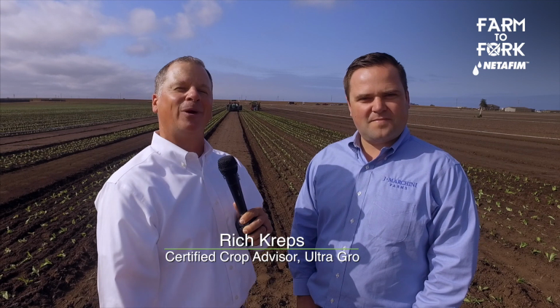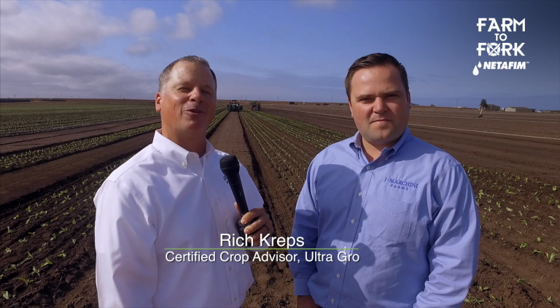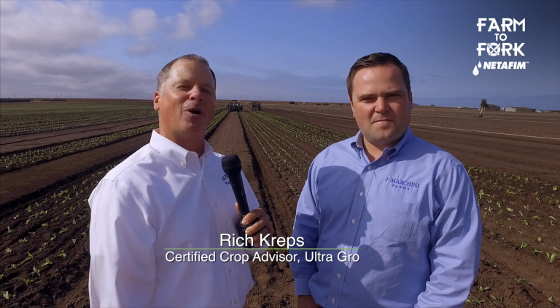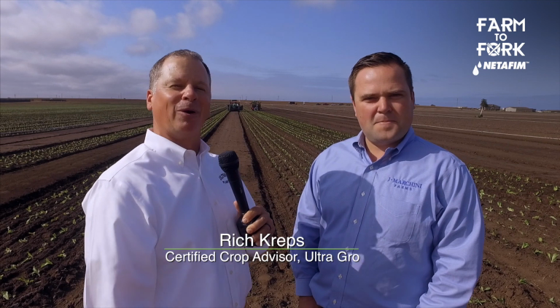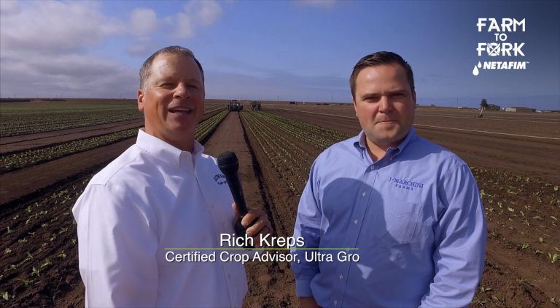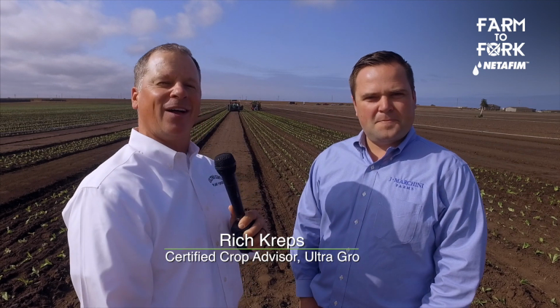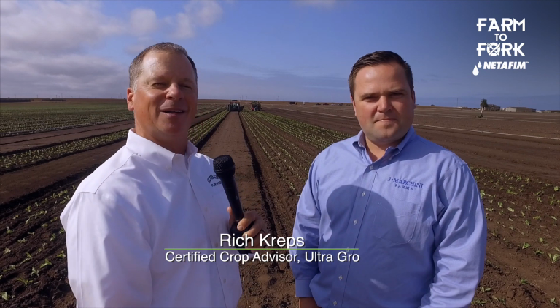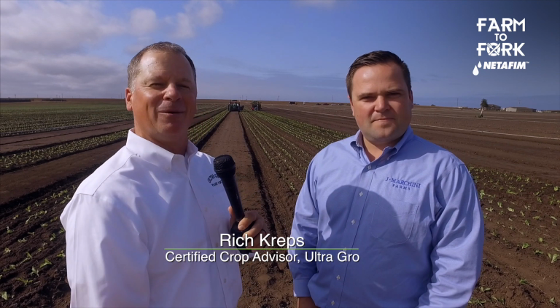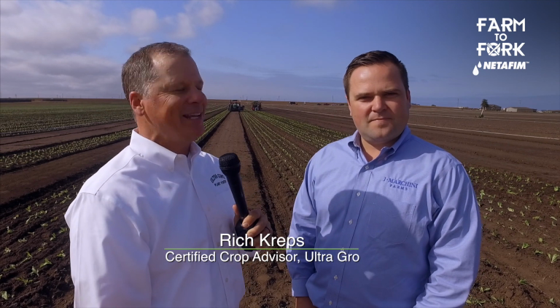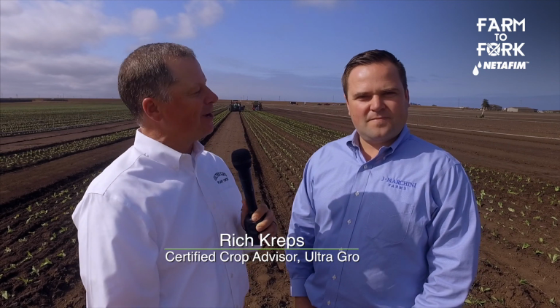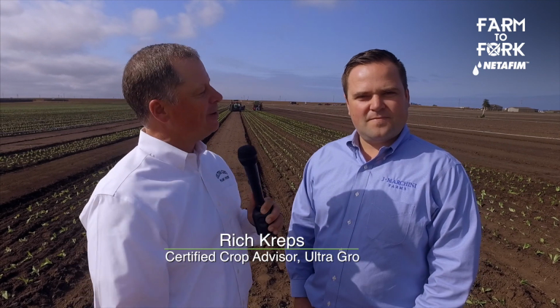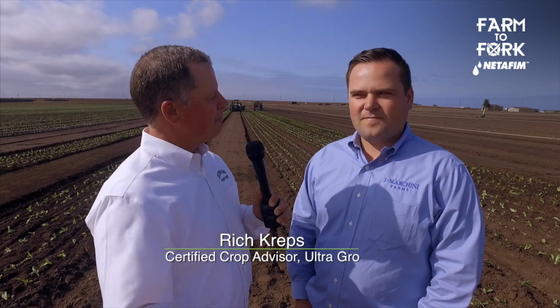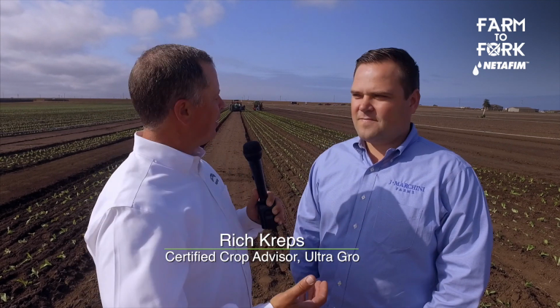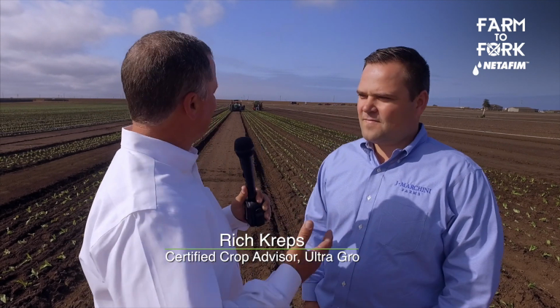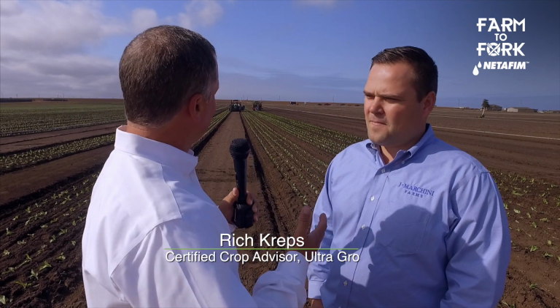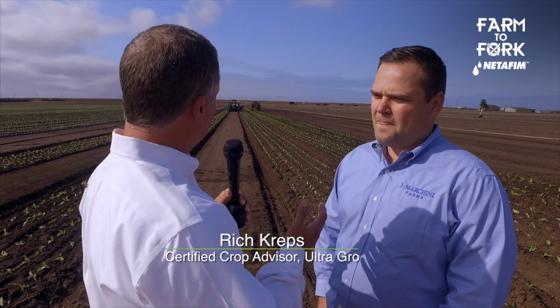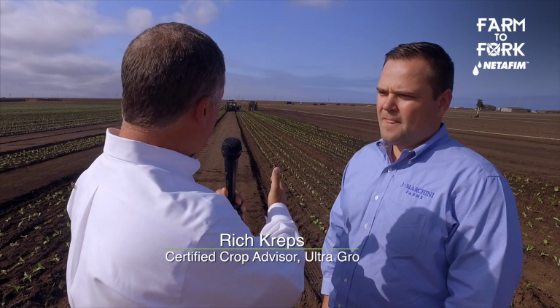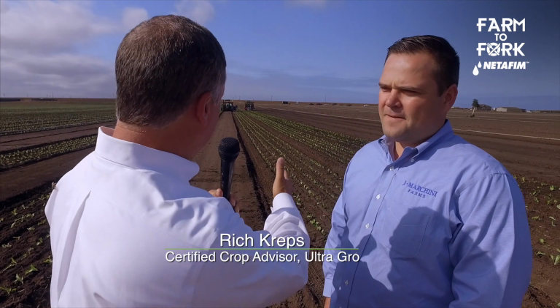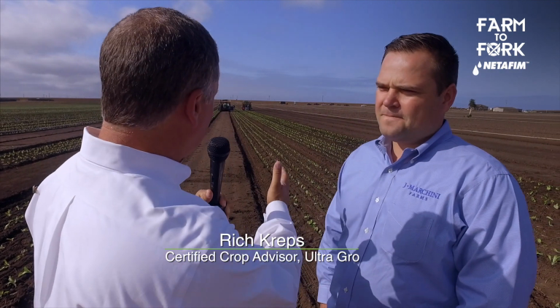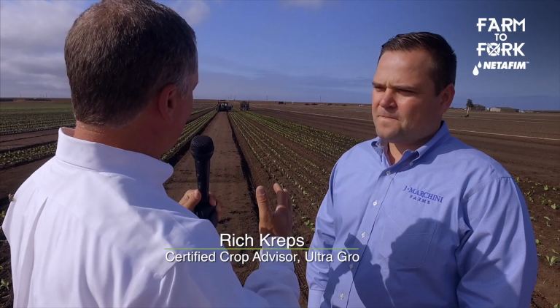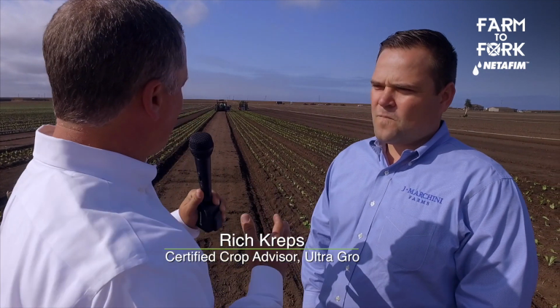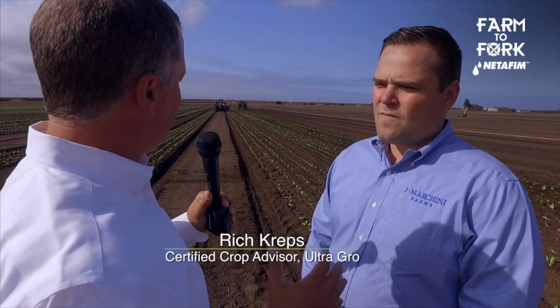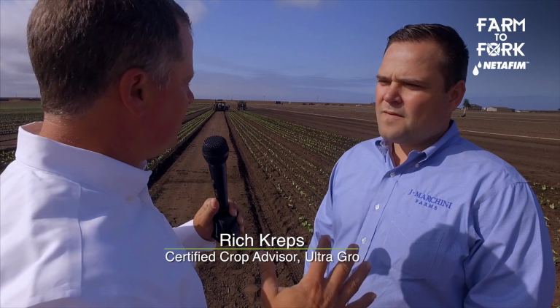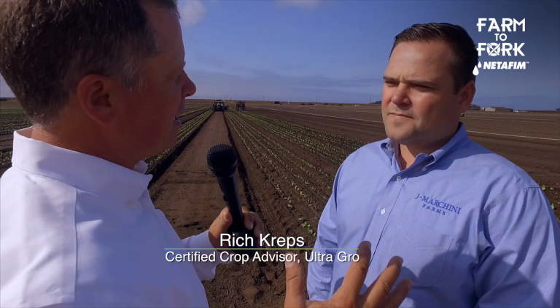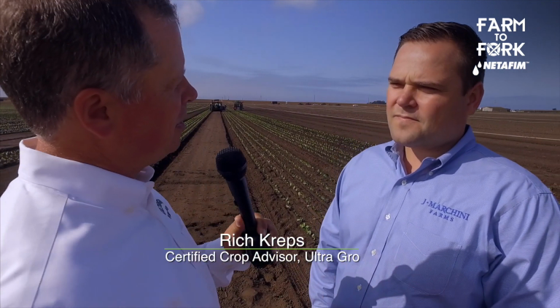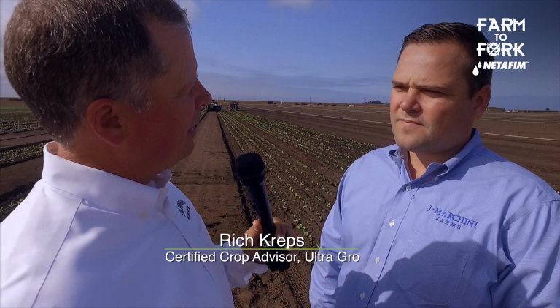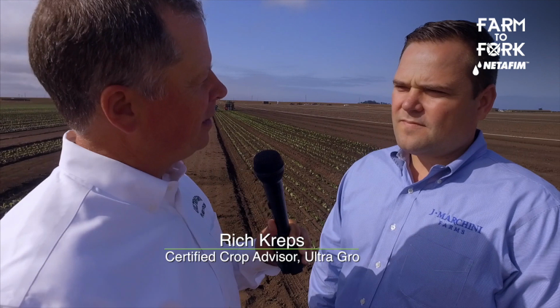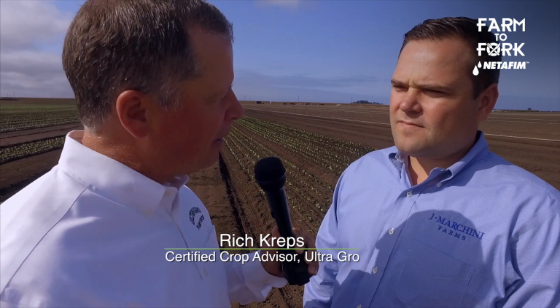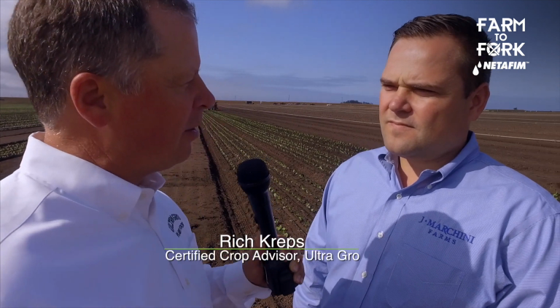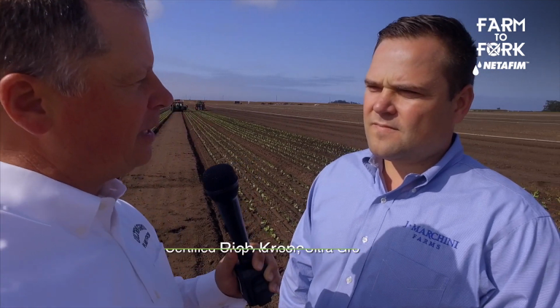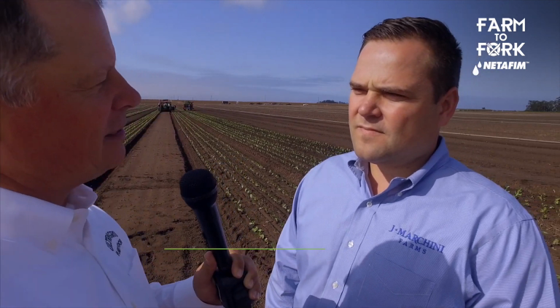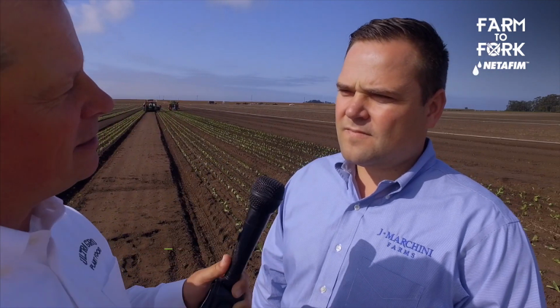We're here with Mark Marchini talking about radicchio. Mark, tell me about radicchio and the way that this is actually planted compared to other lettuces.